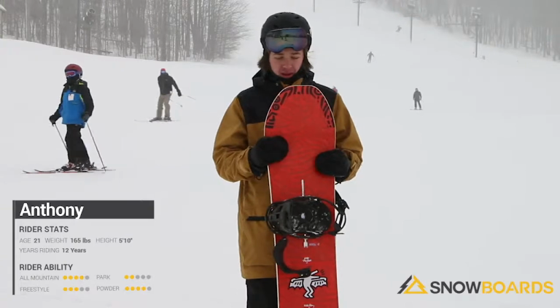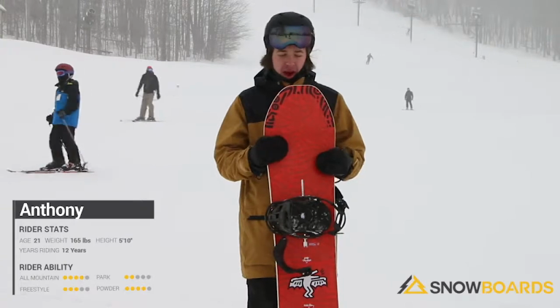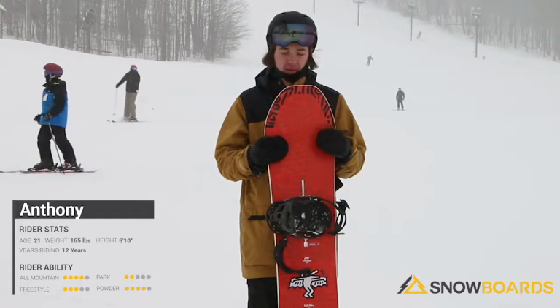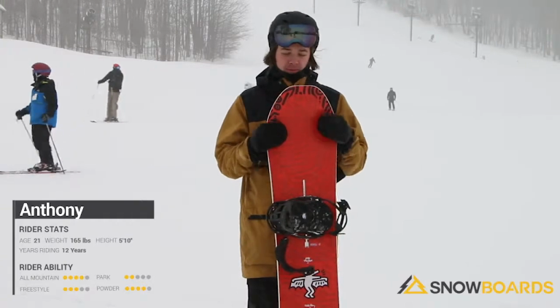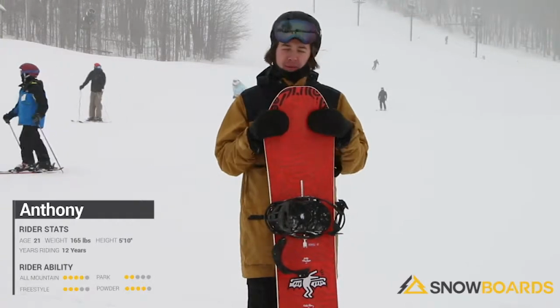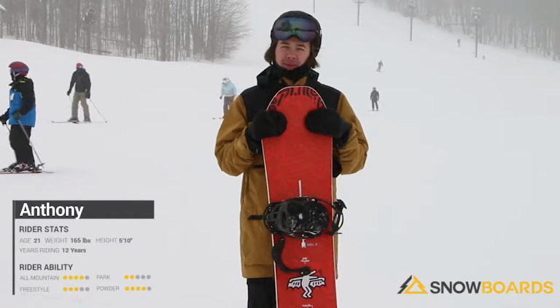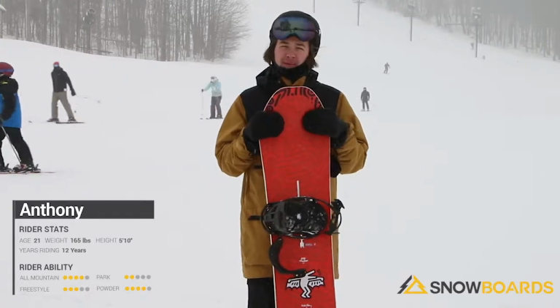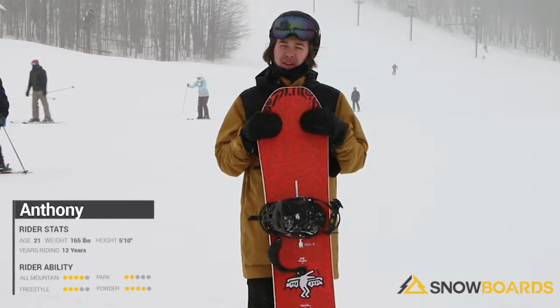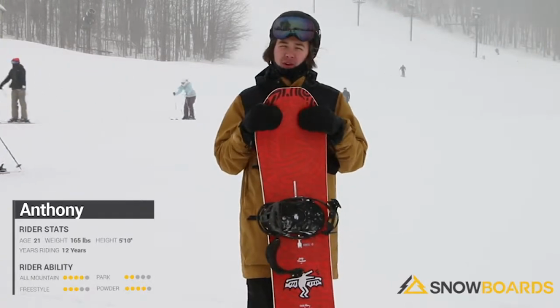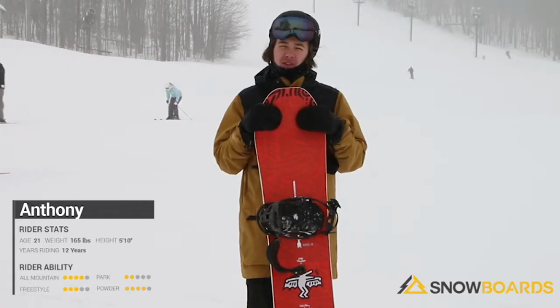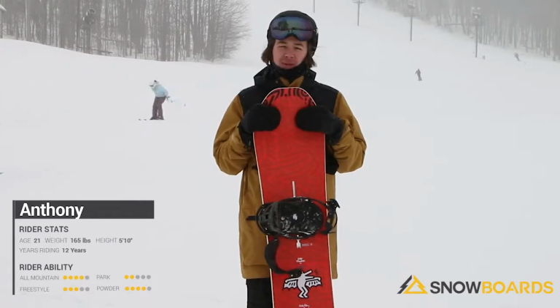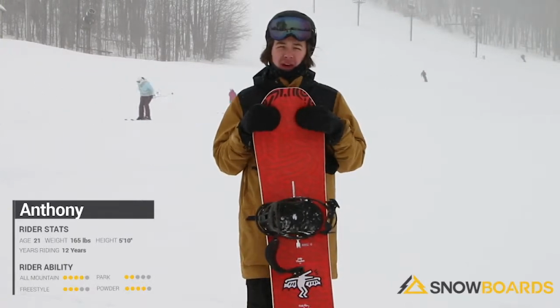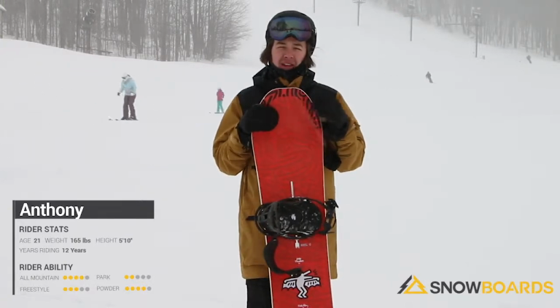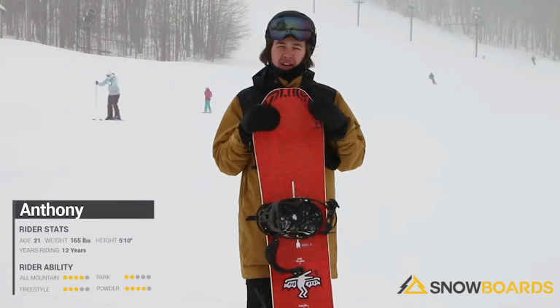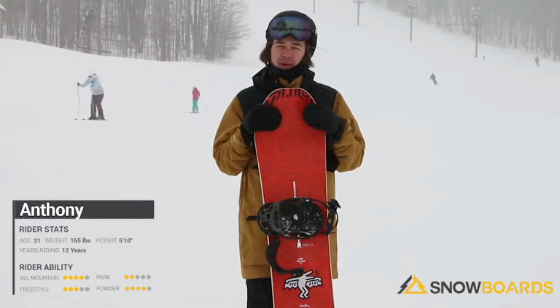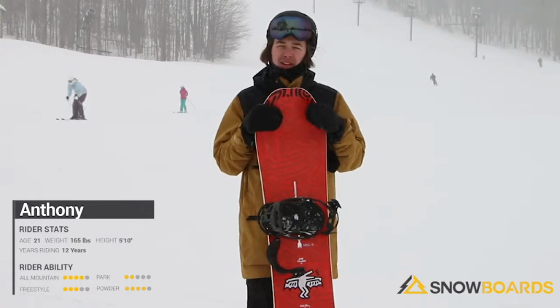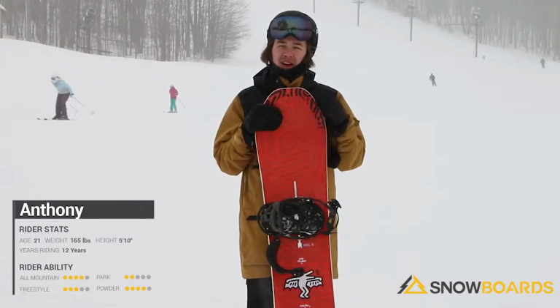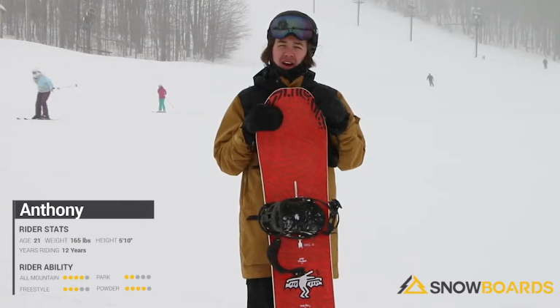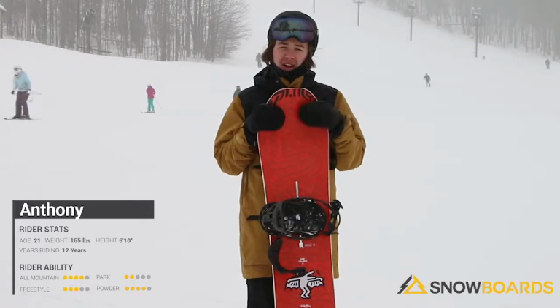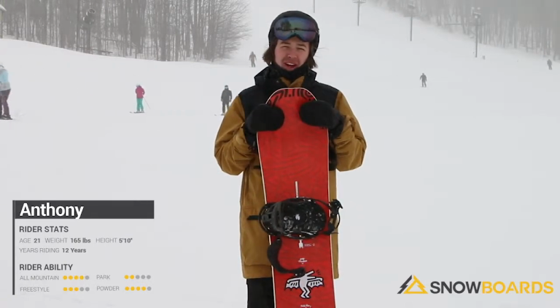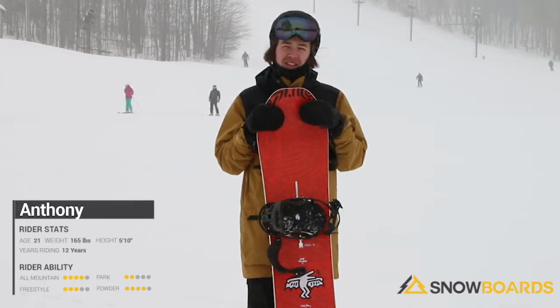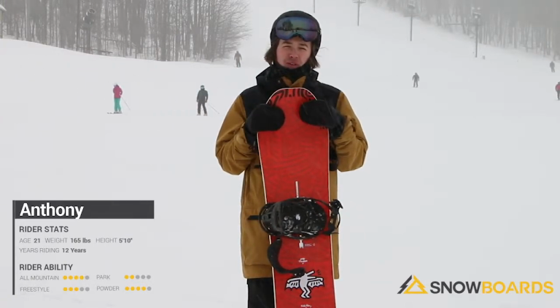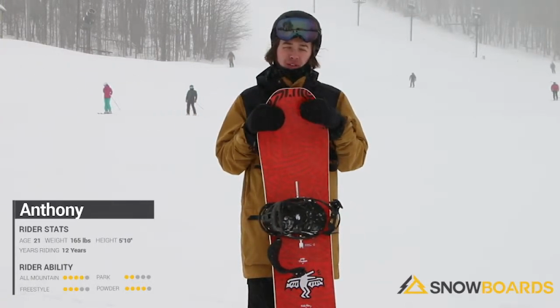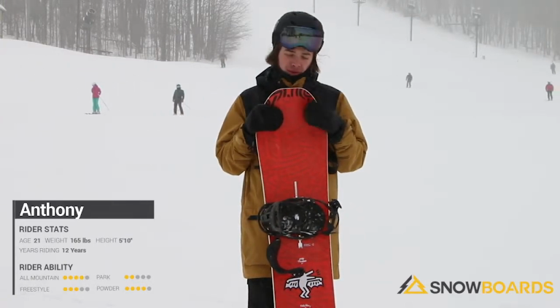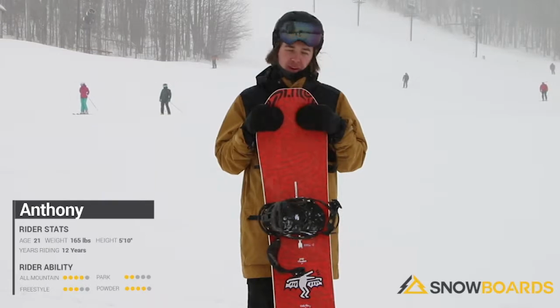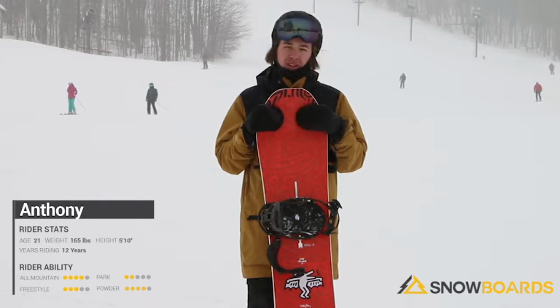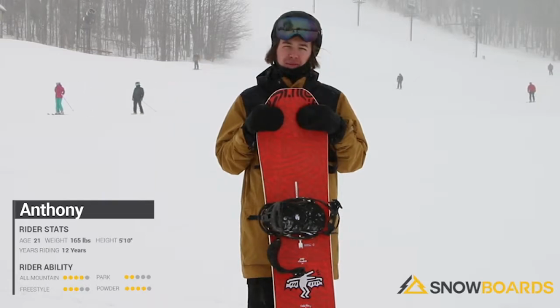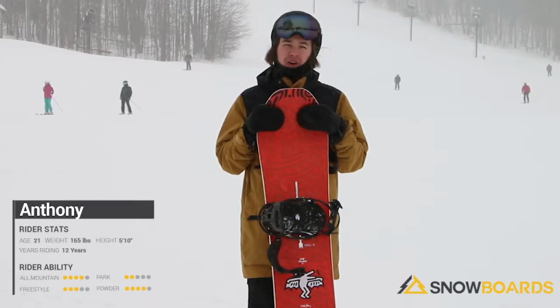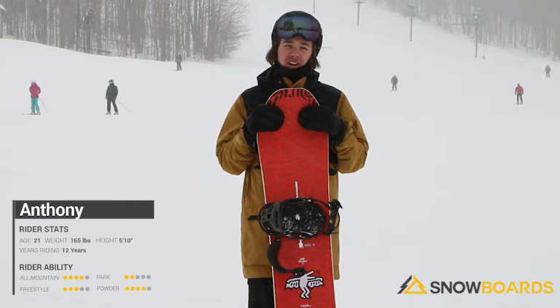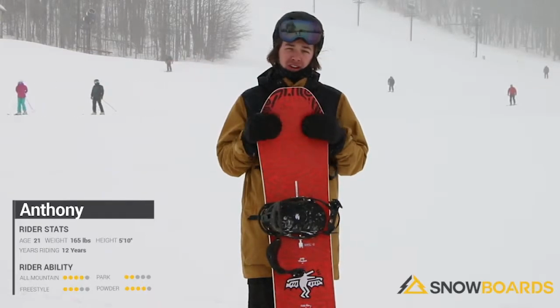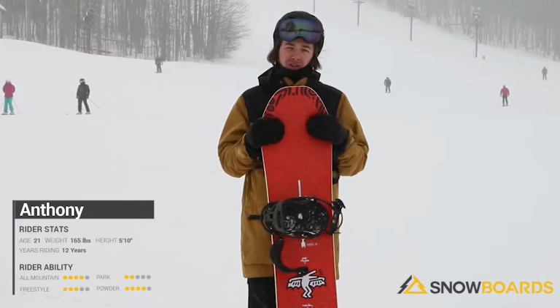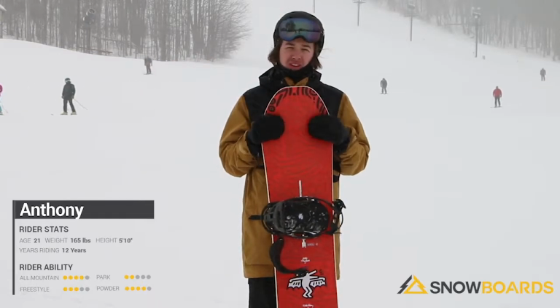I would probably recommend this towards someone at the intermediate to advanced level, definitely if you're hitting some powder and in the trees.